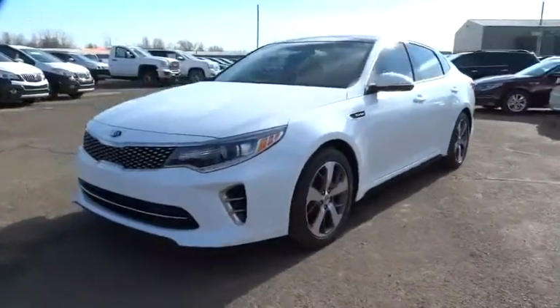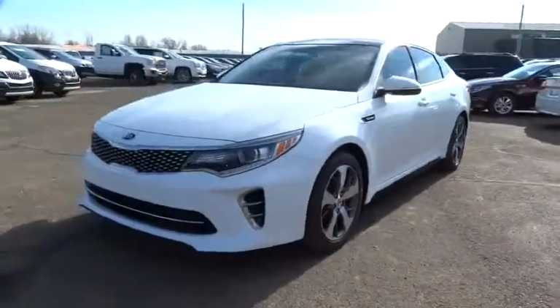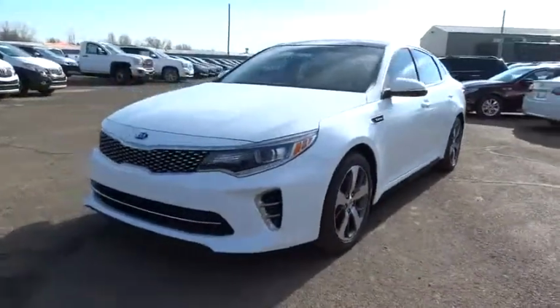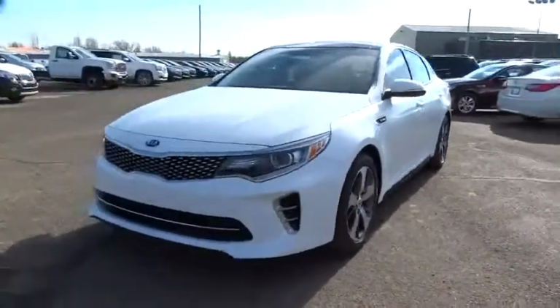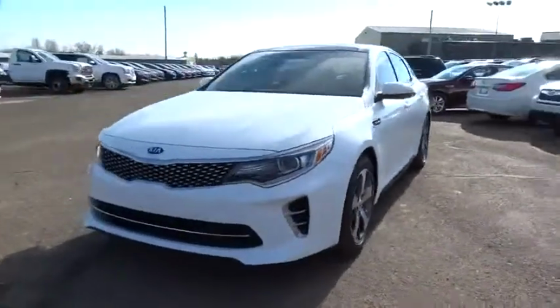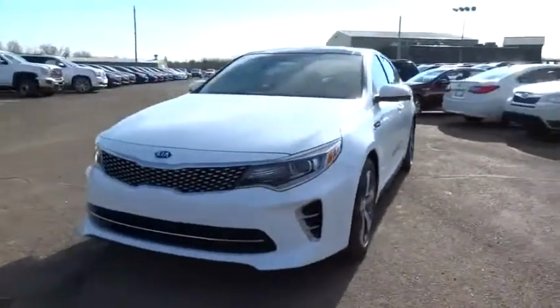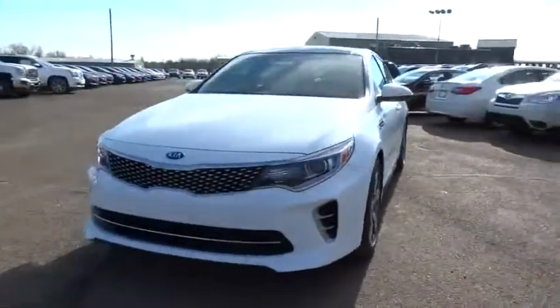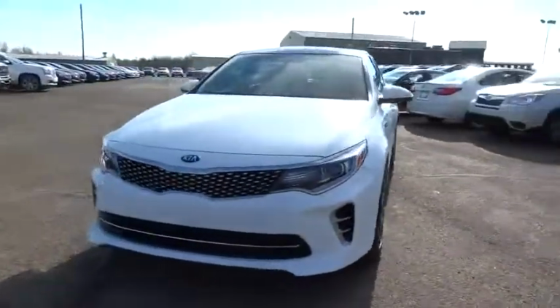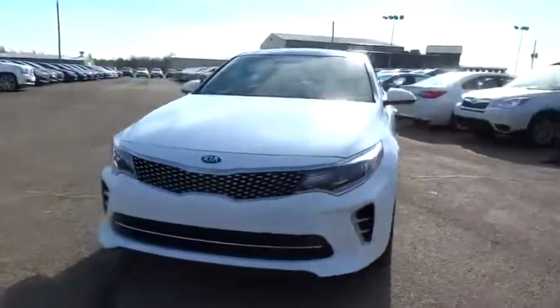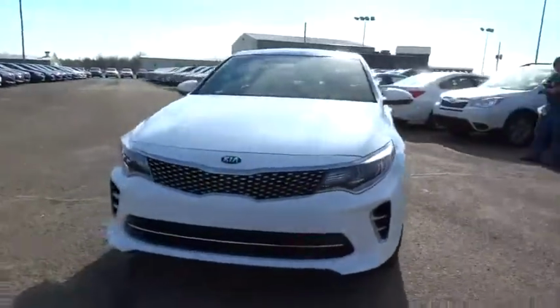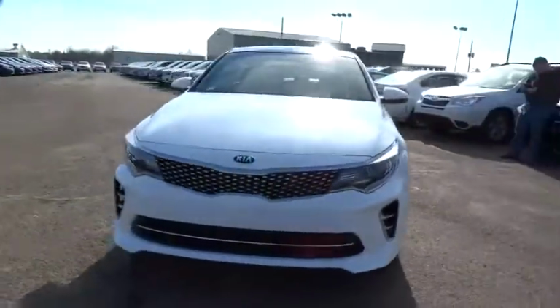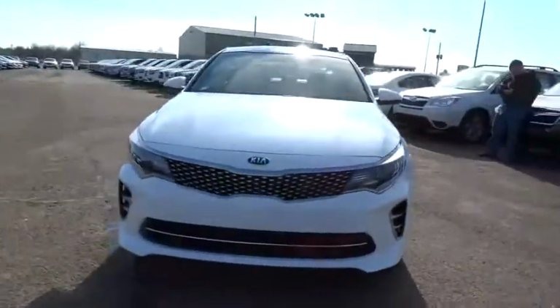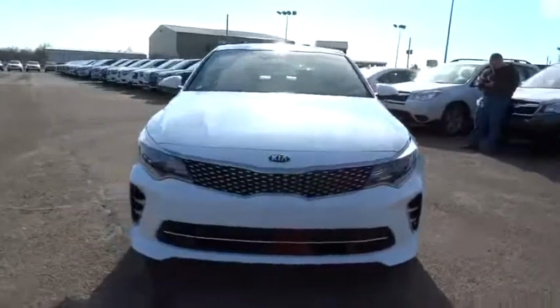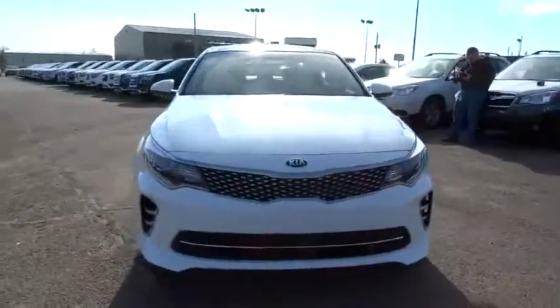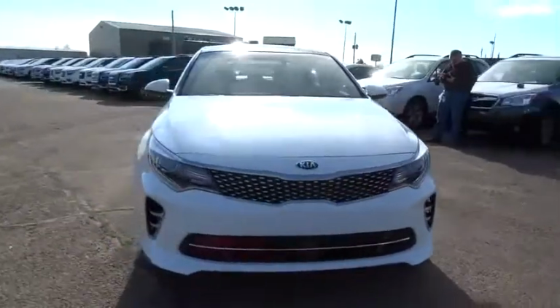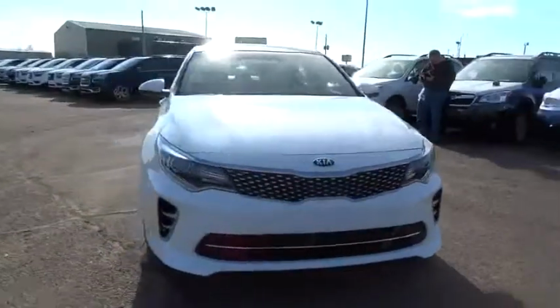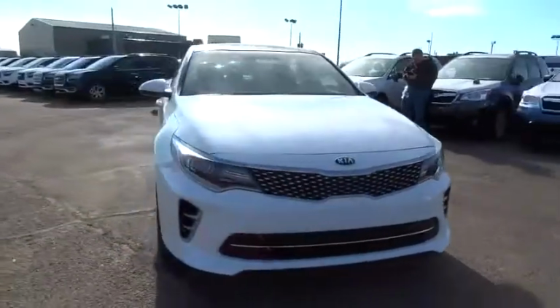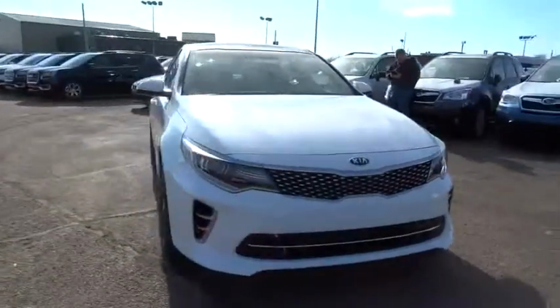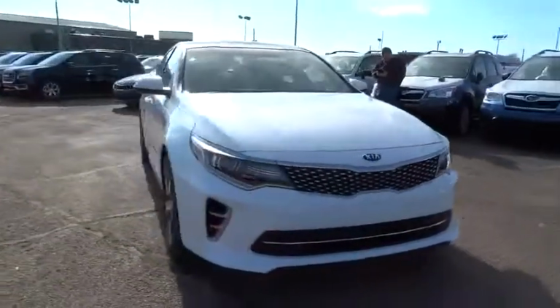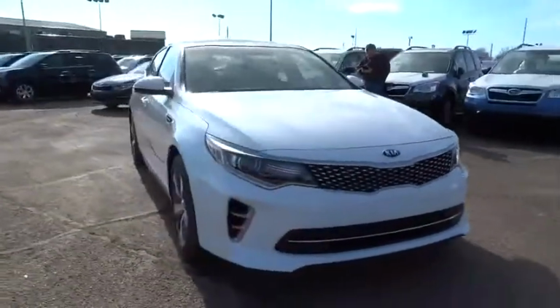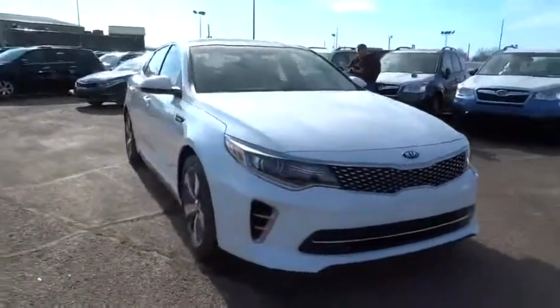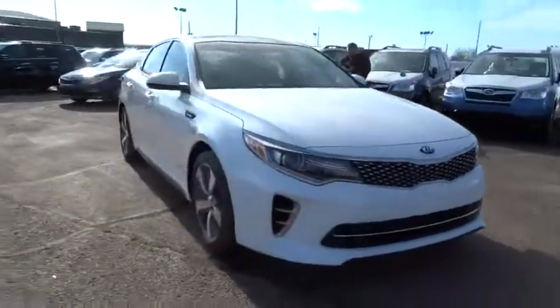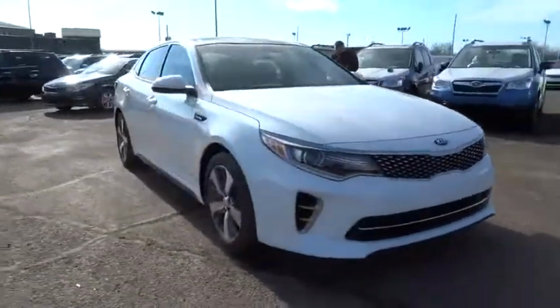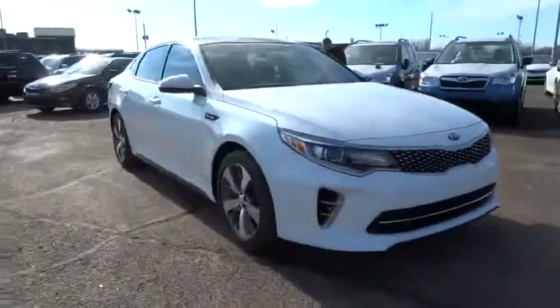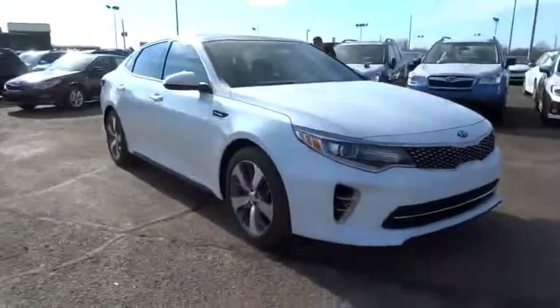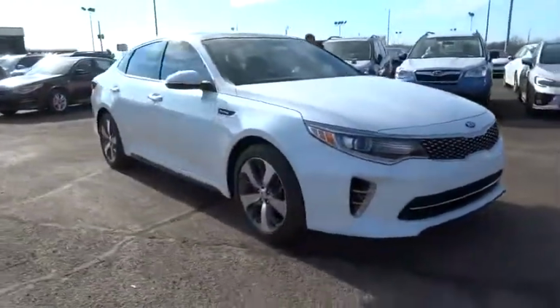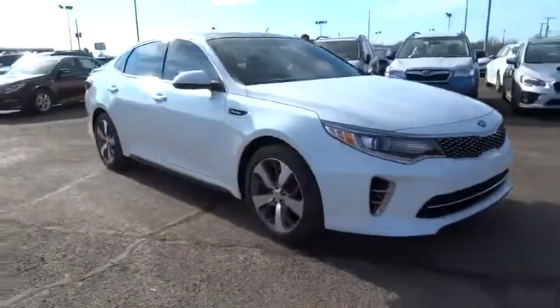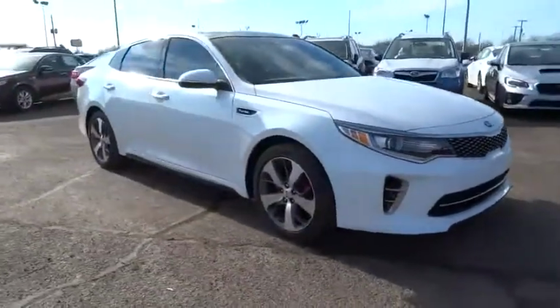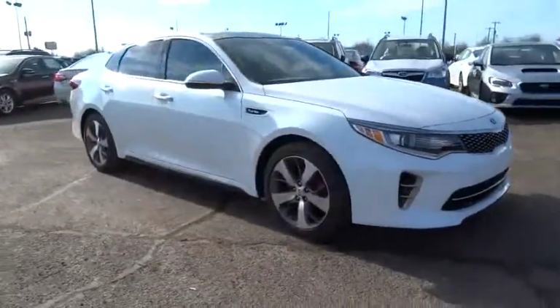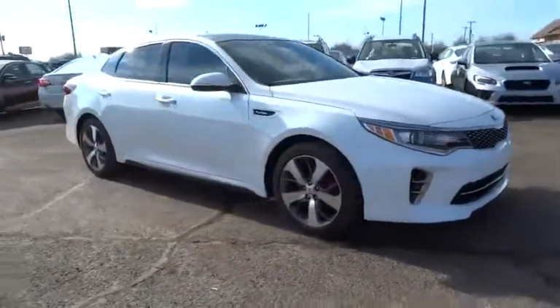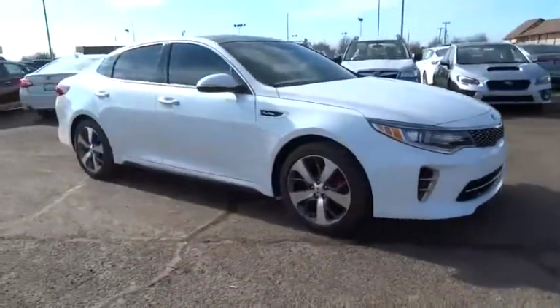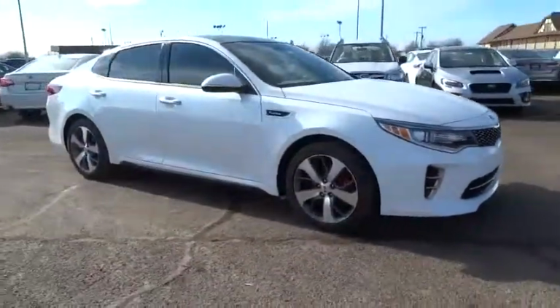2016 Optima — the all-new Kia Optima offers a new level of style and performance features from Kia.